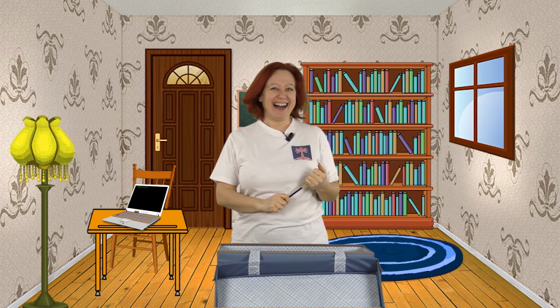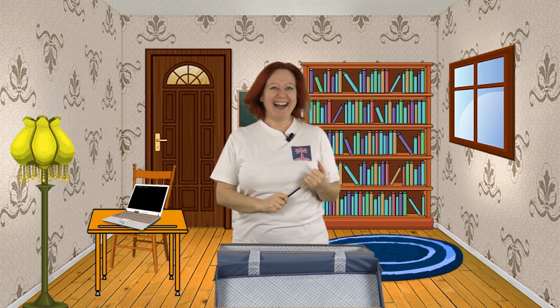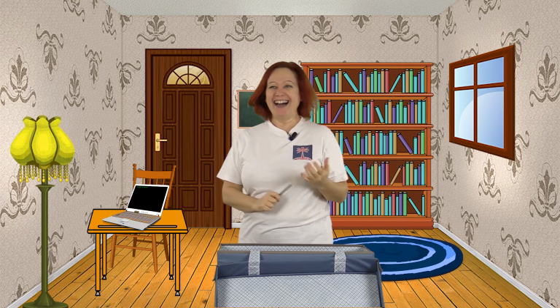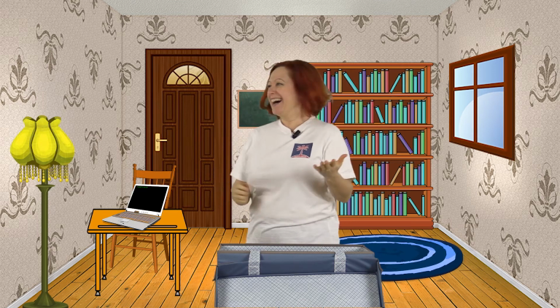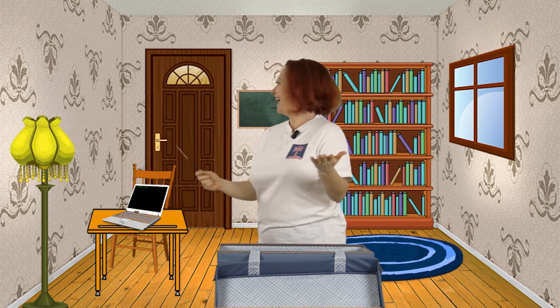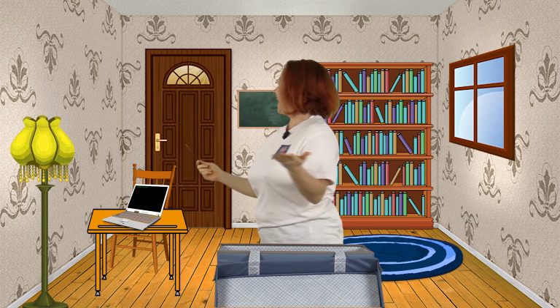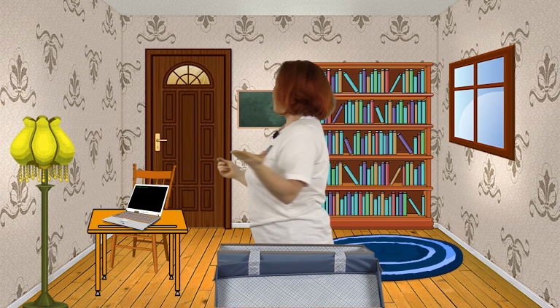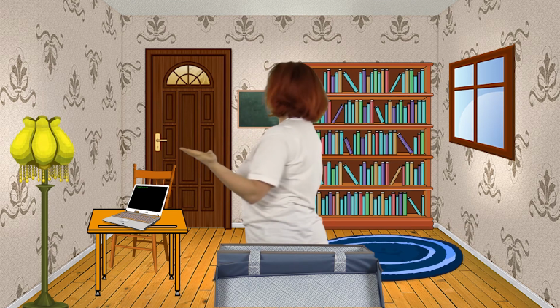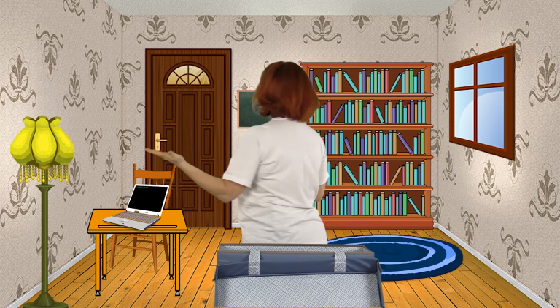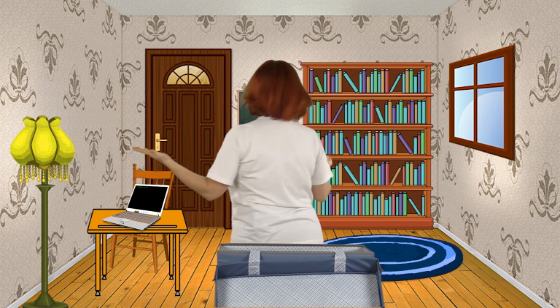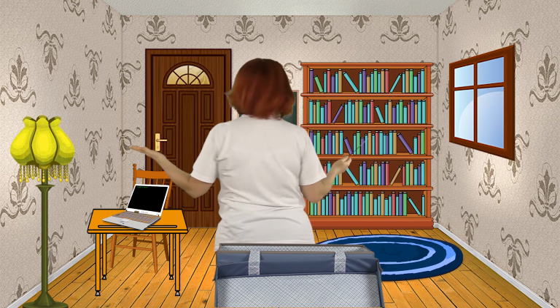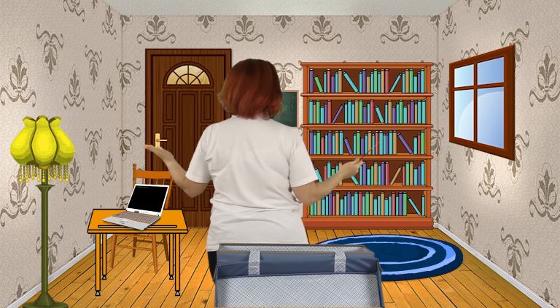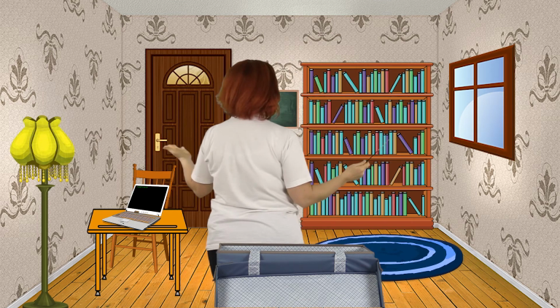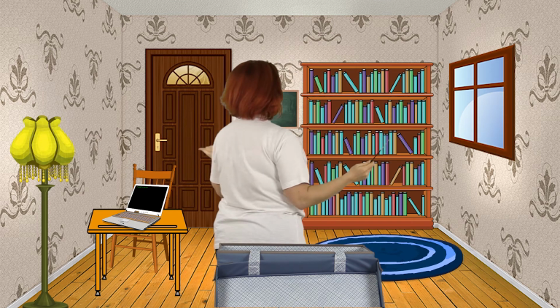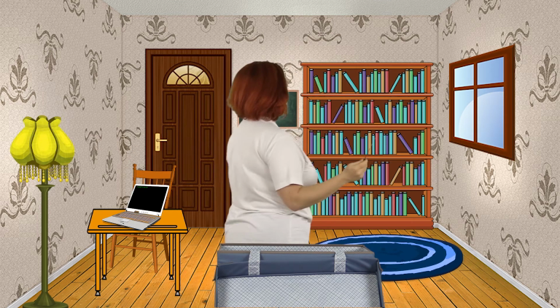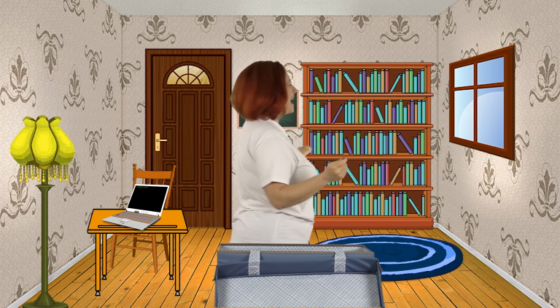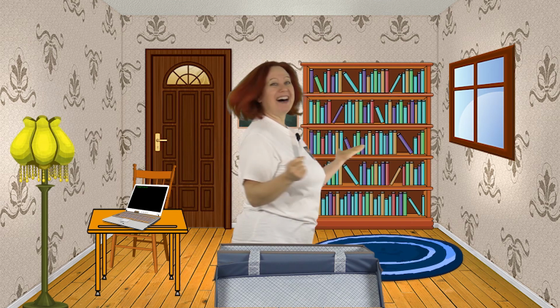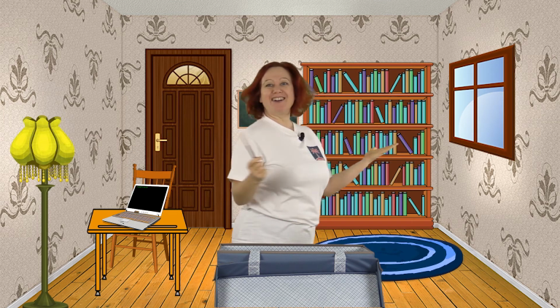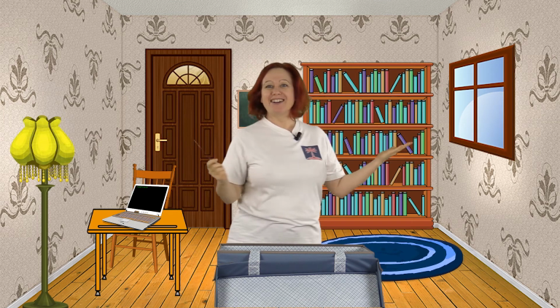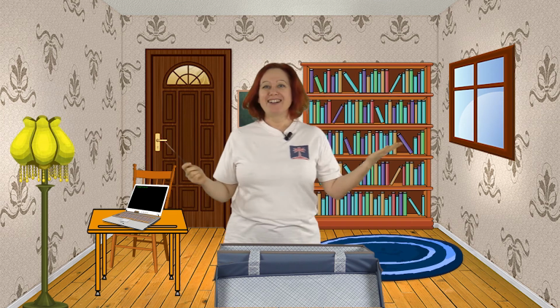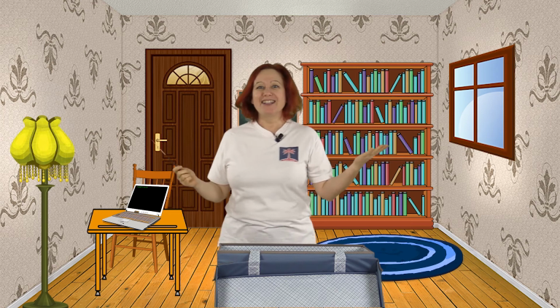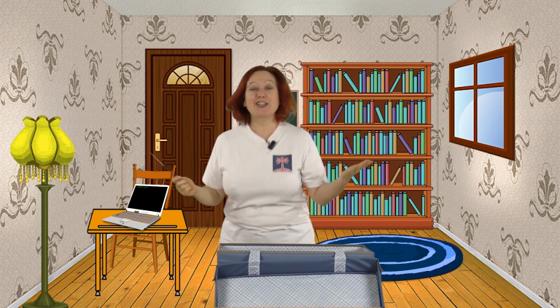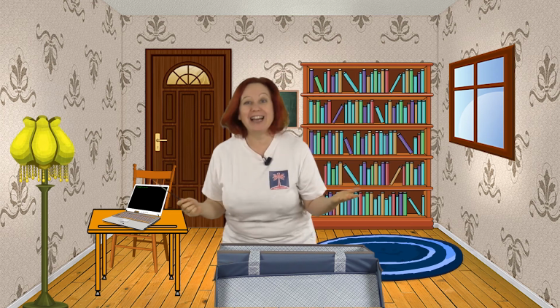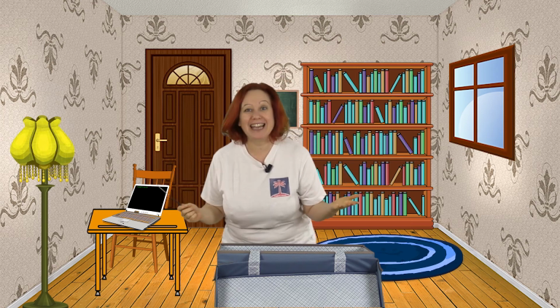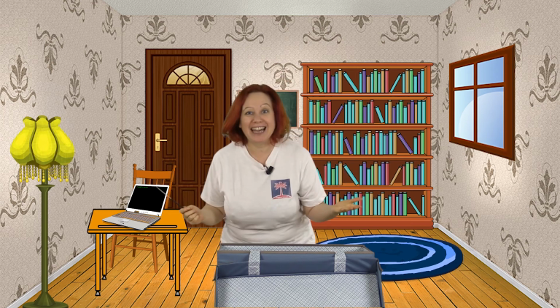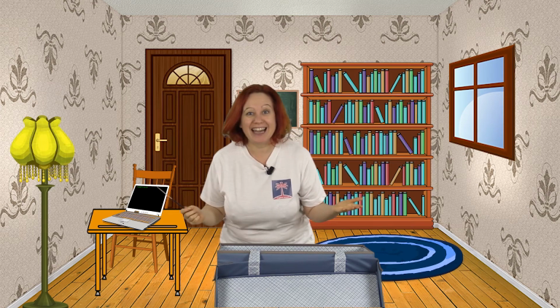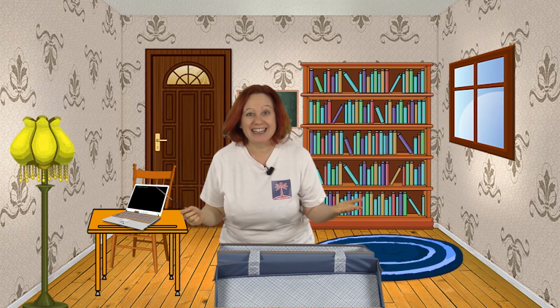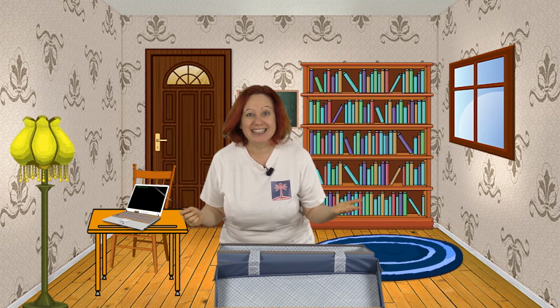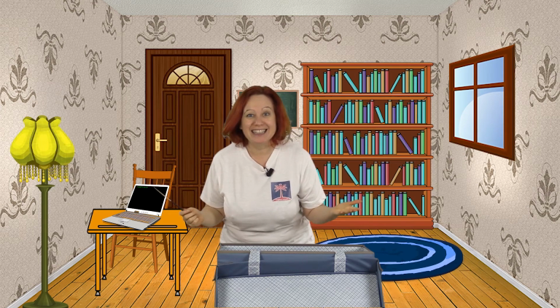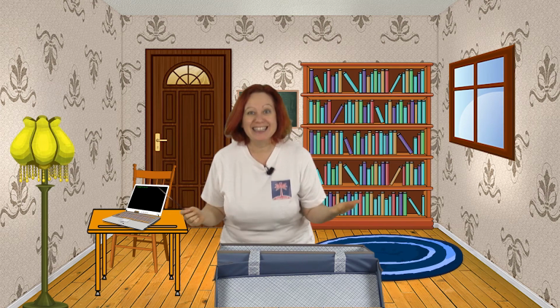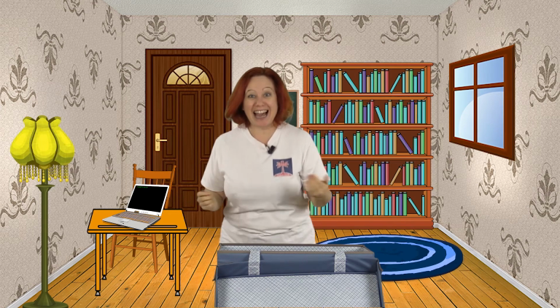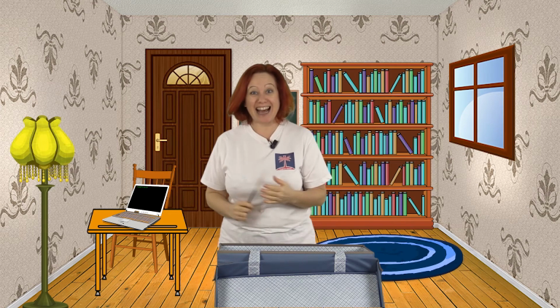I like my room now. Do you like it? Yes!